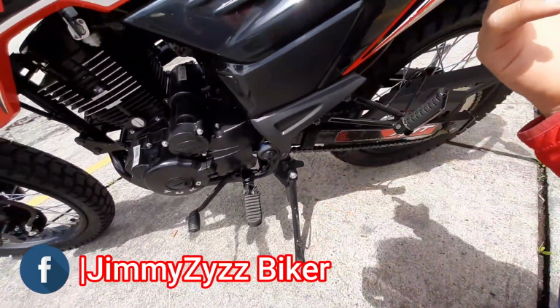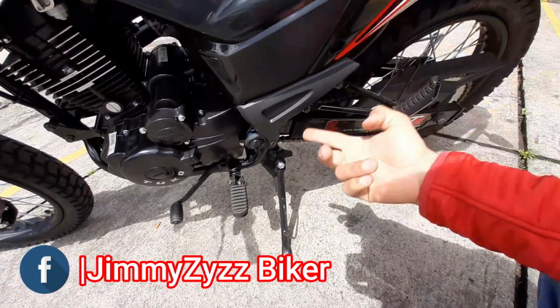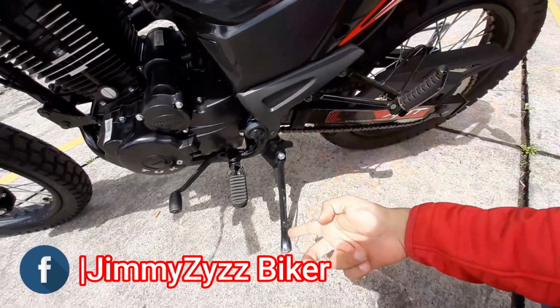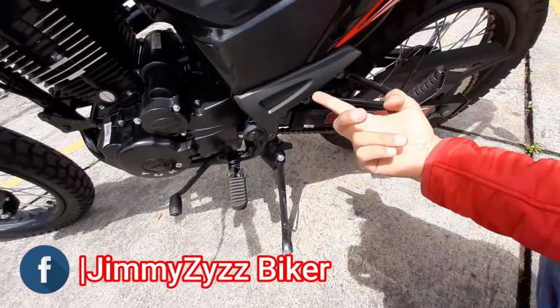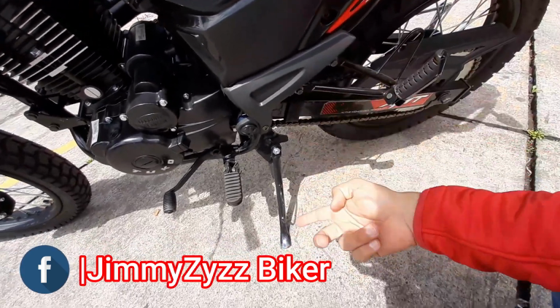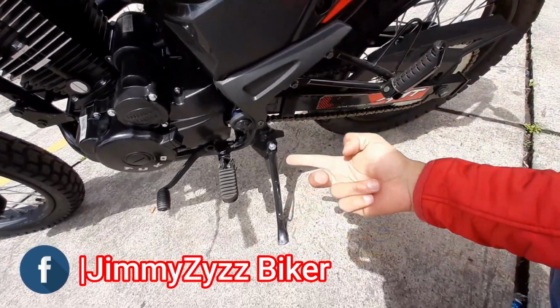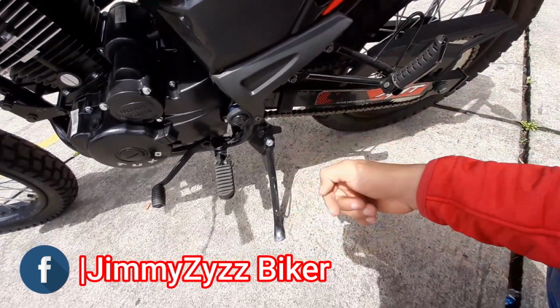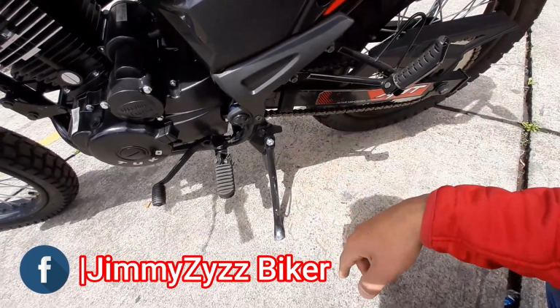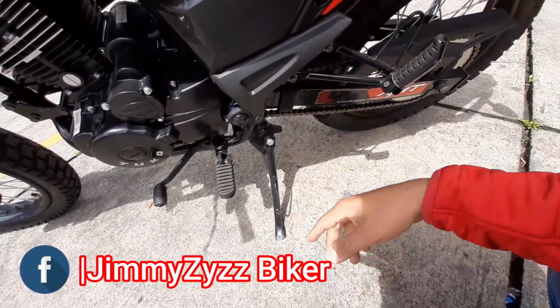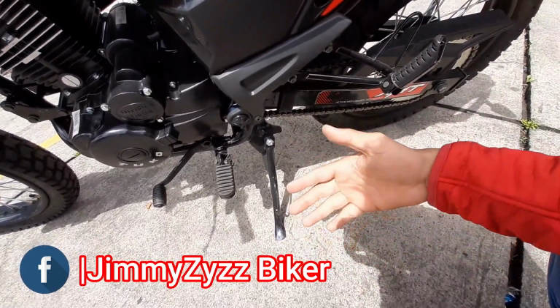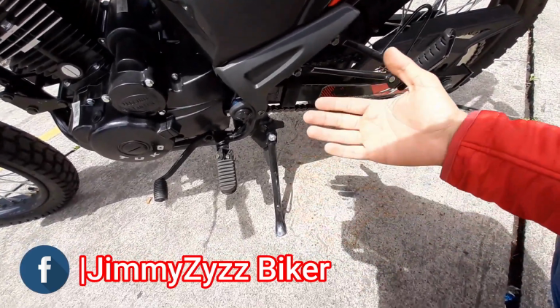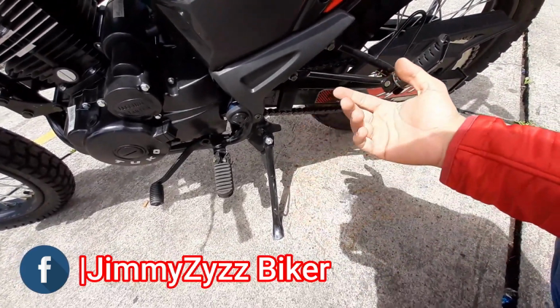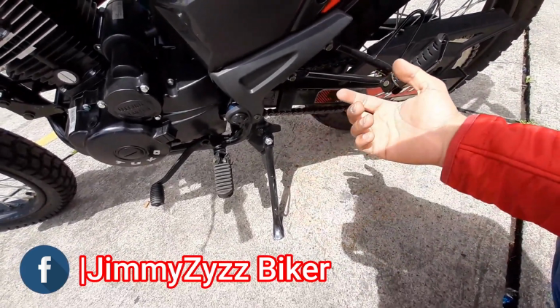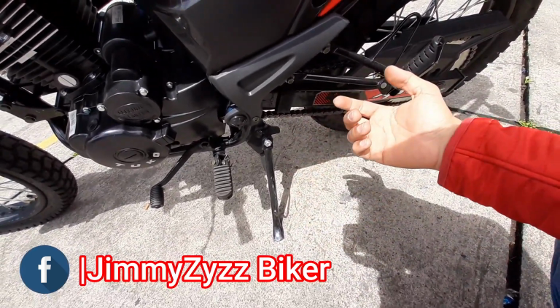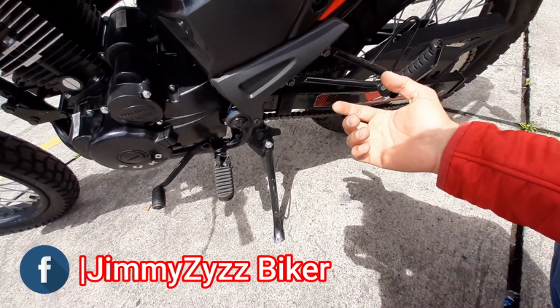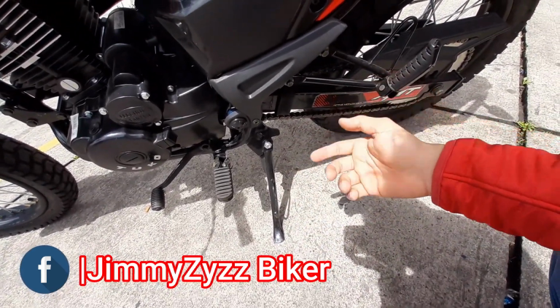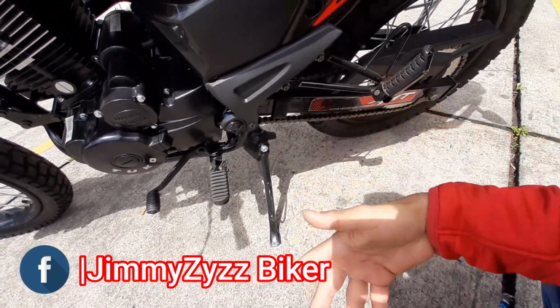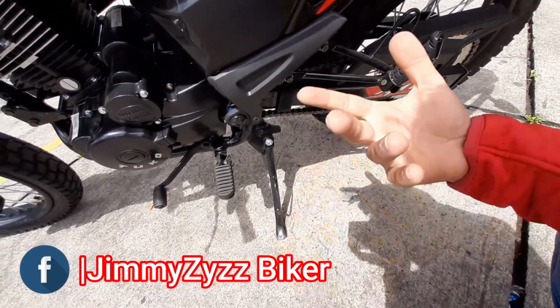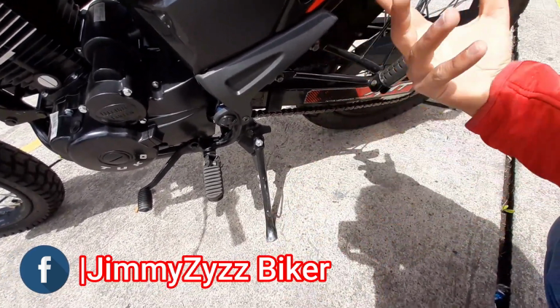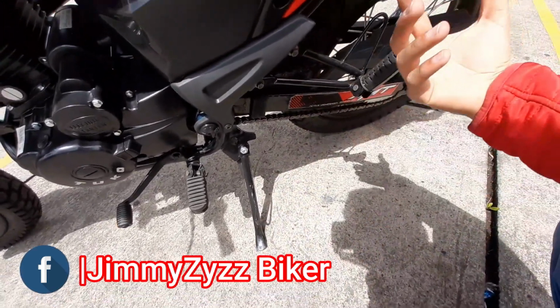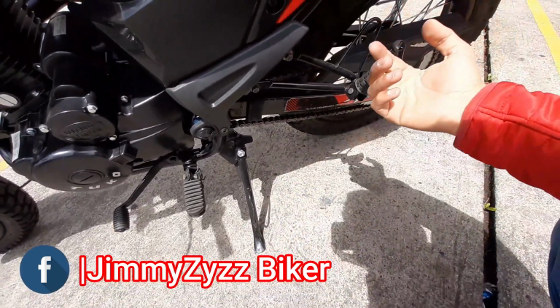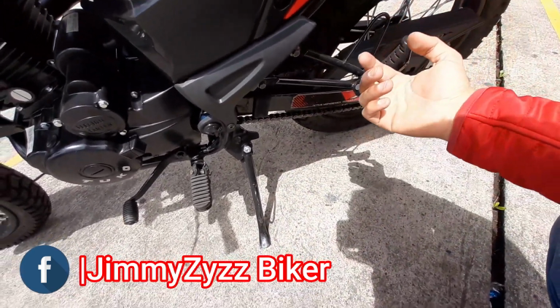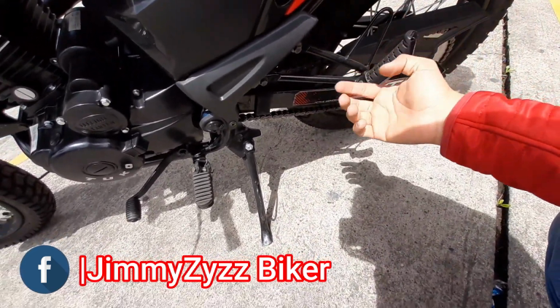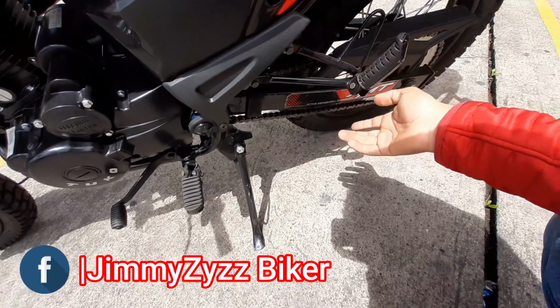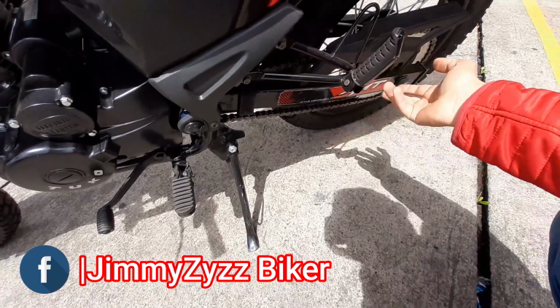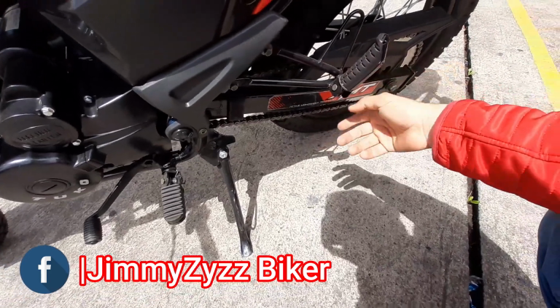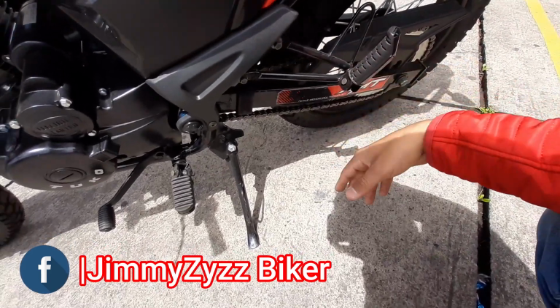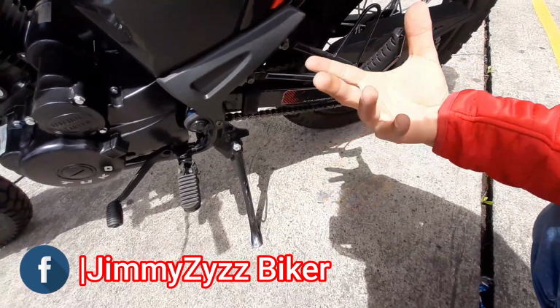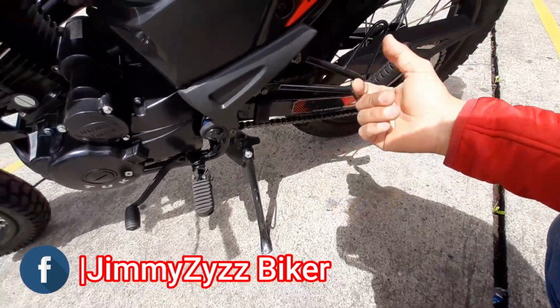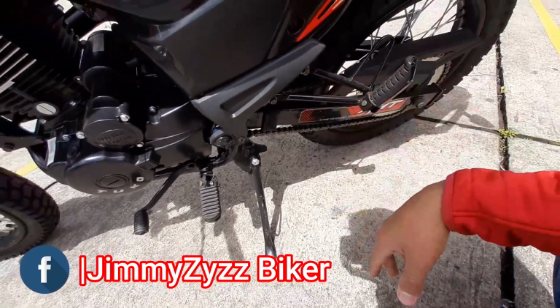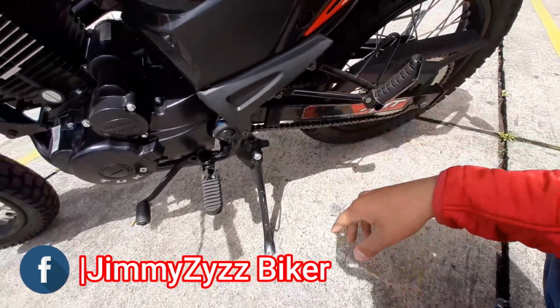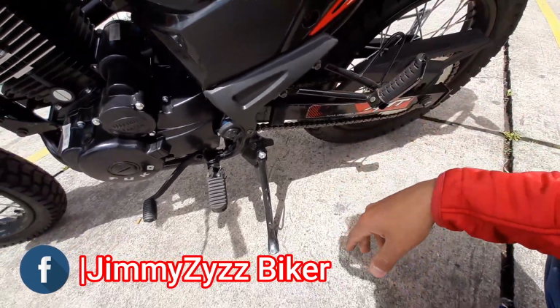Contamos con la pata izquierda o traveseta lateral. No contamos con la pata grande en este modelo.